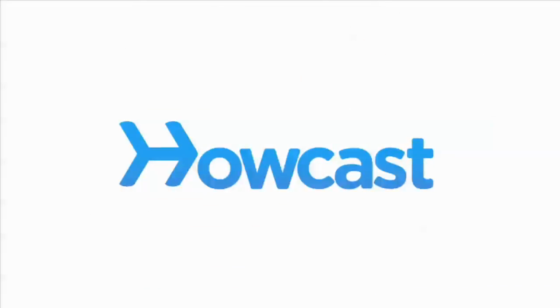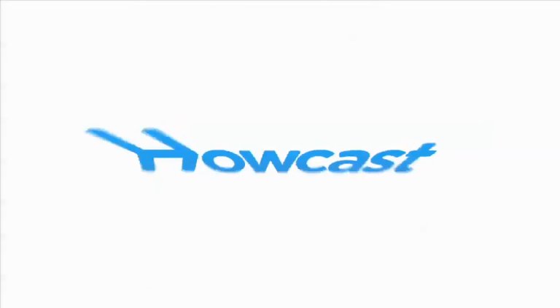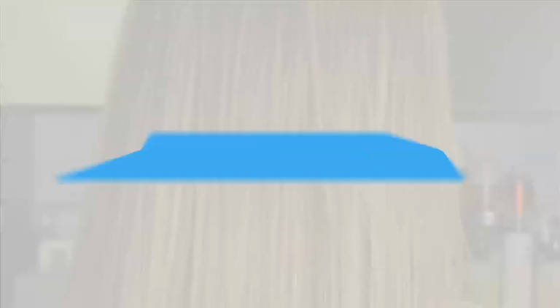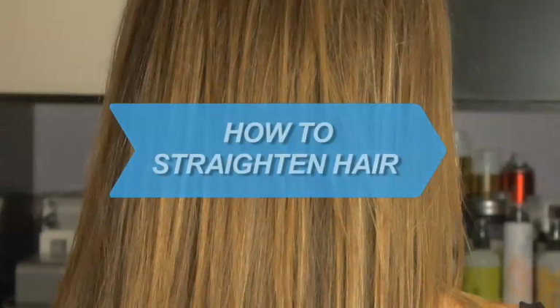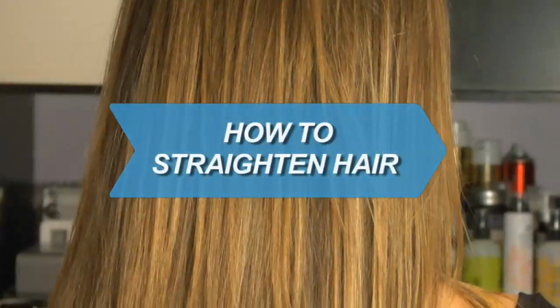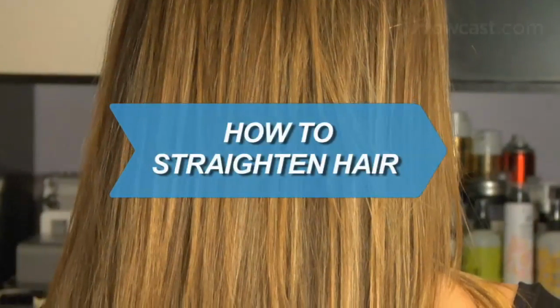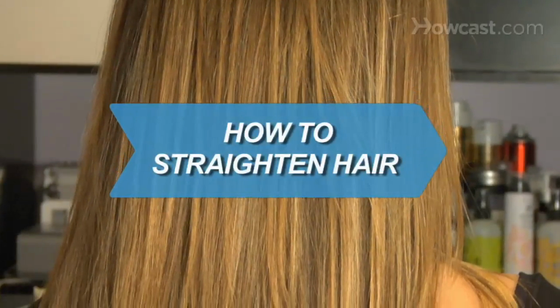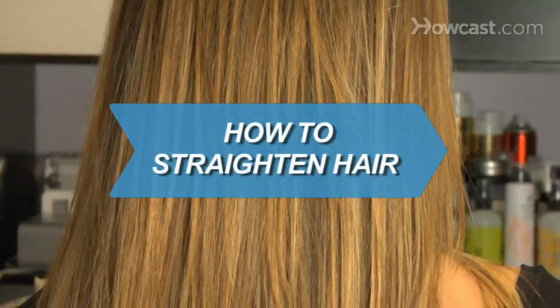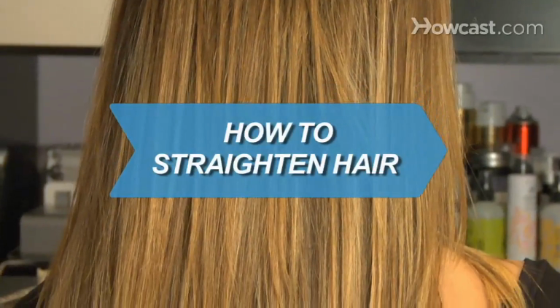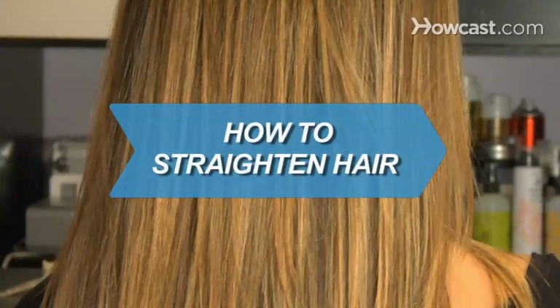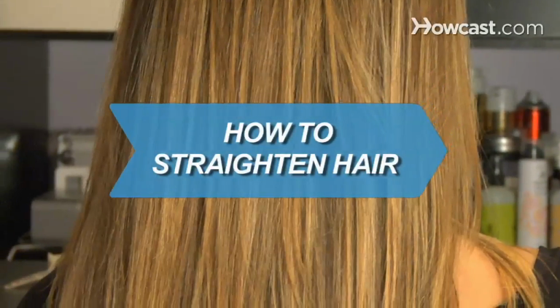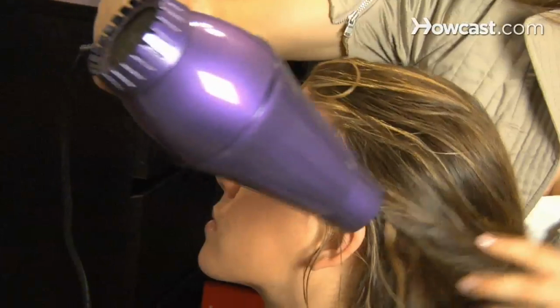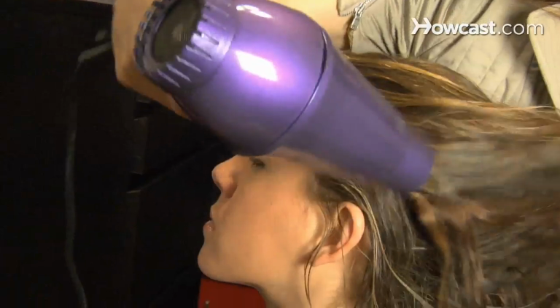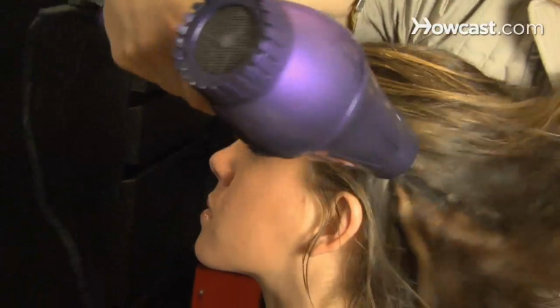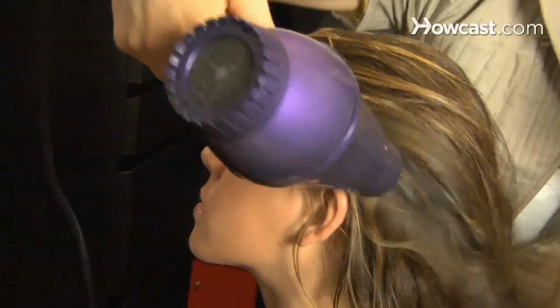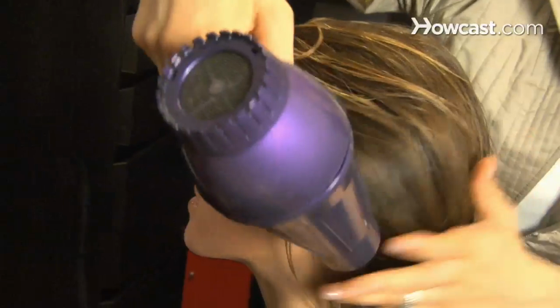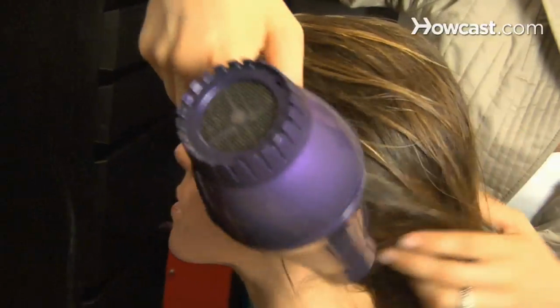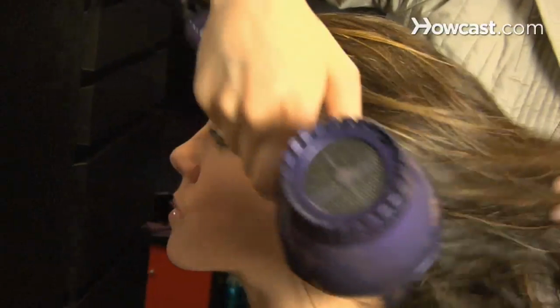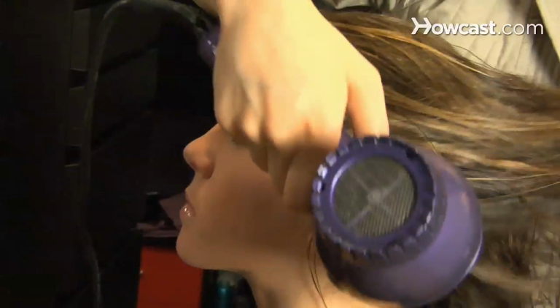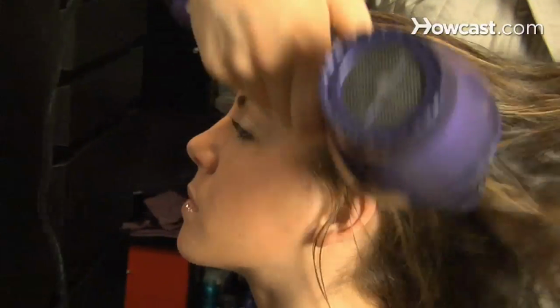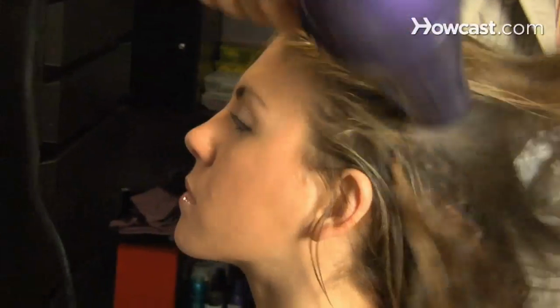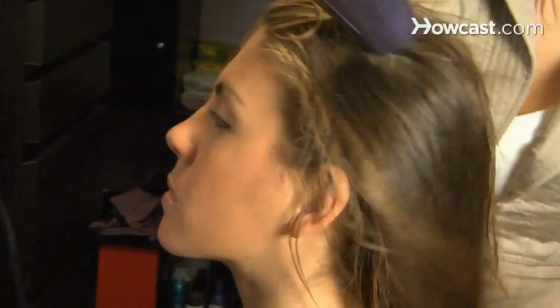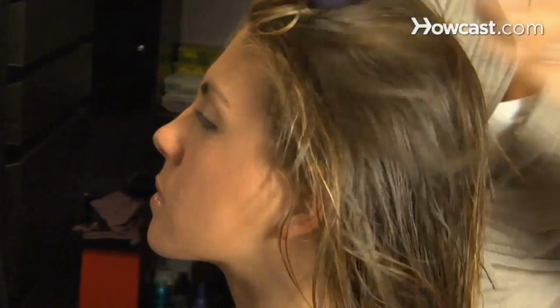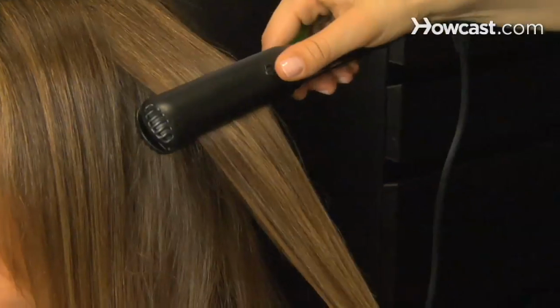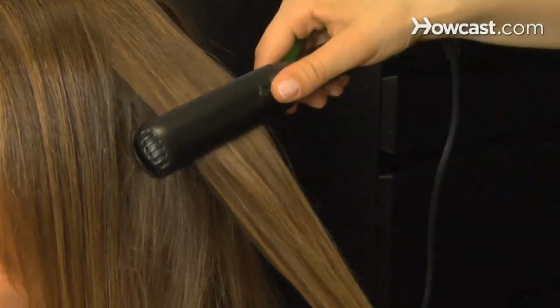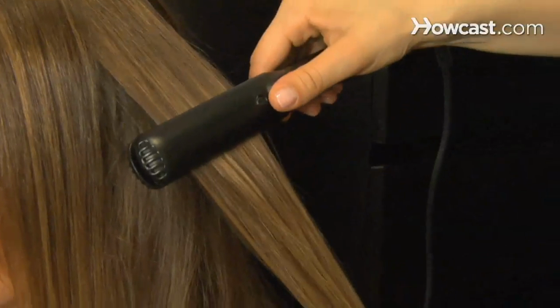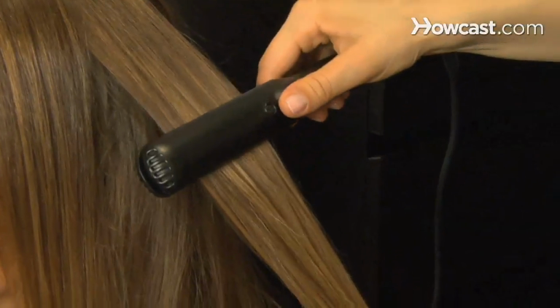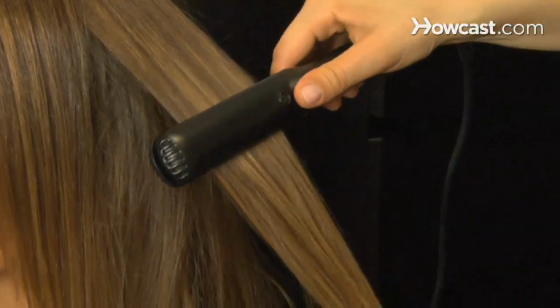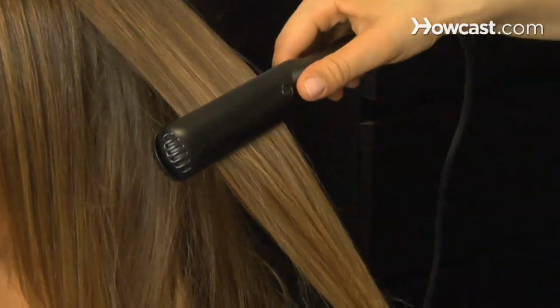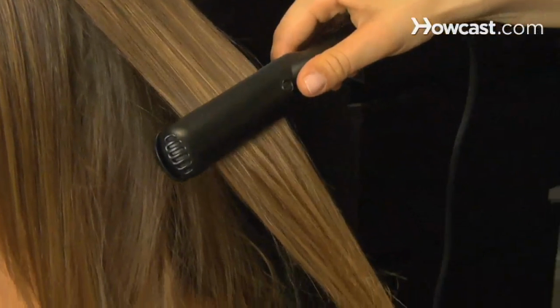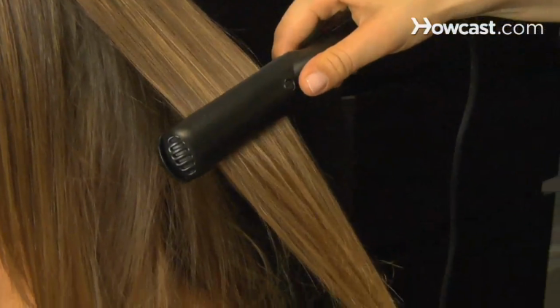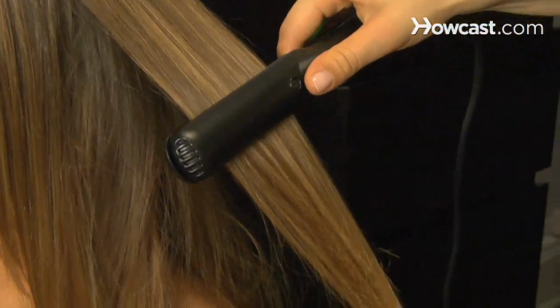How to Straighten Hair. Longing for super-straight locks? See which method best suits you.